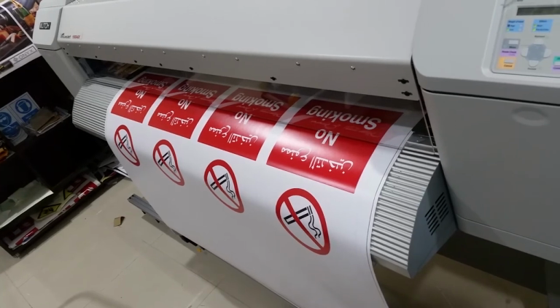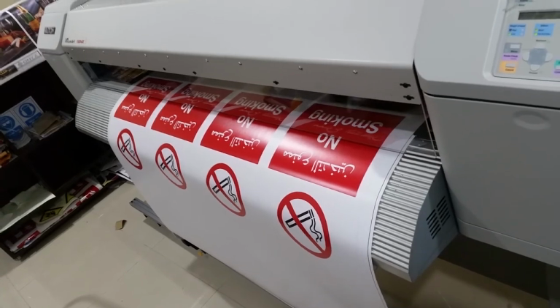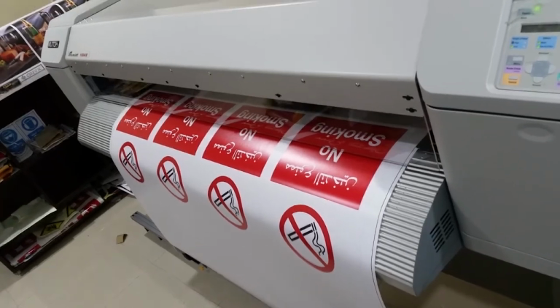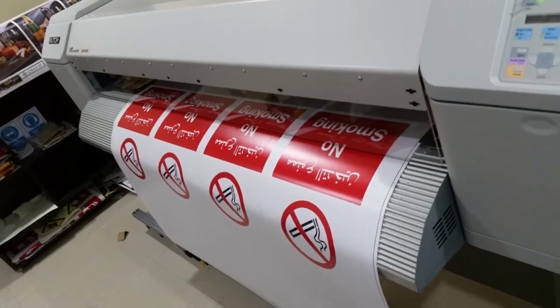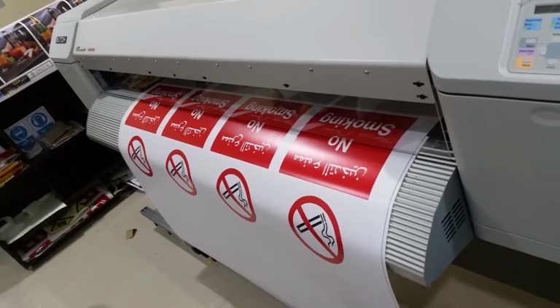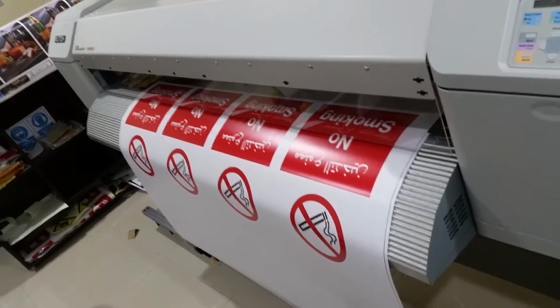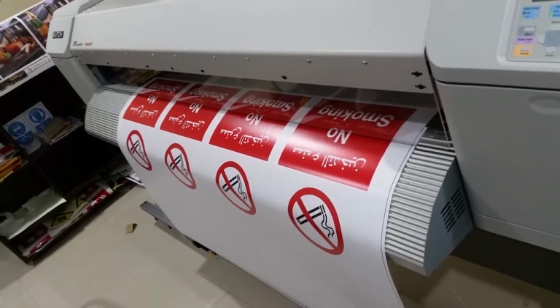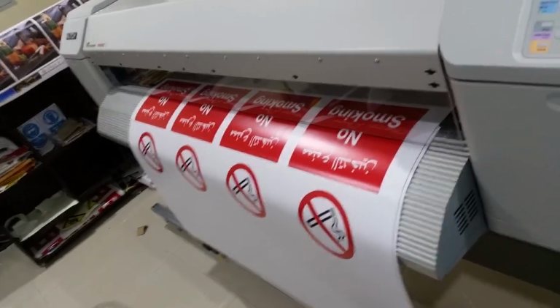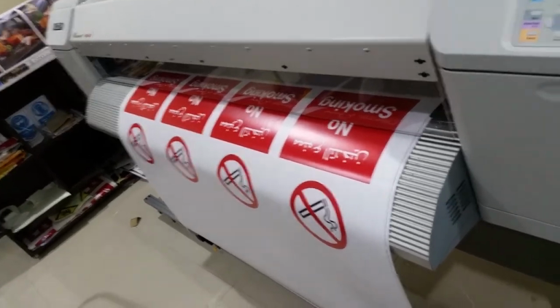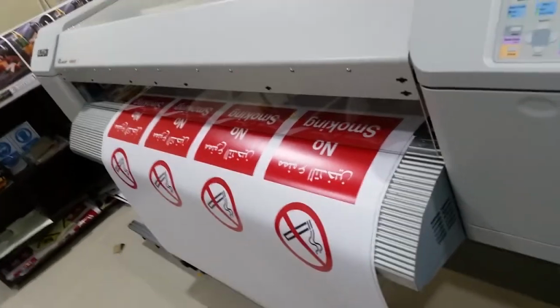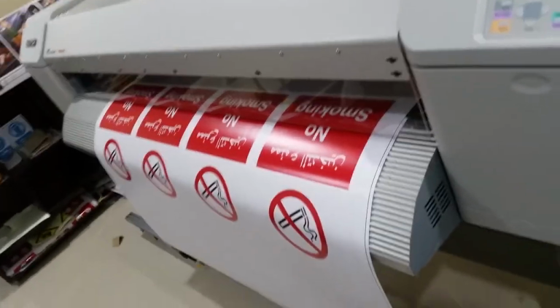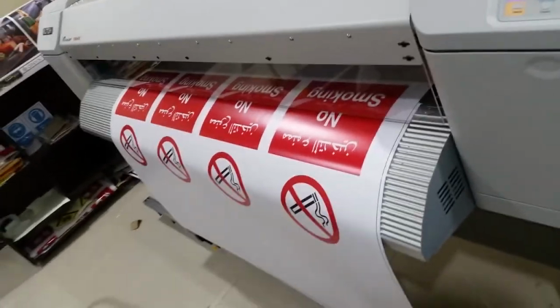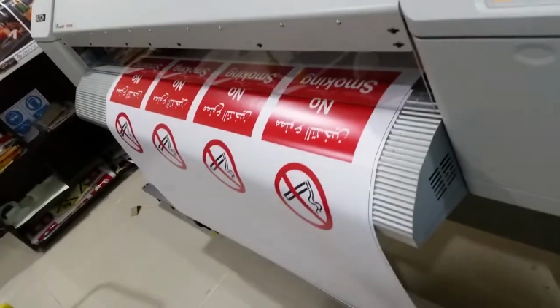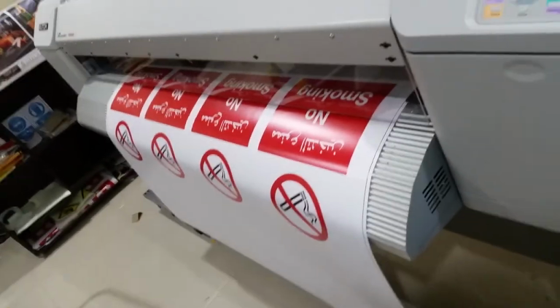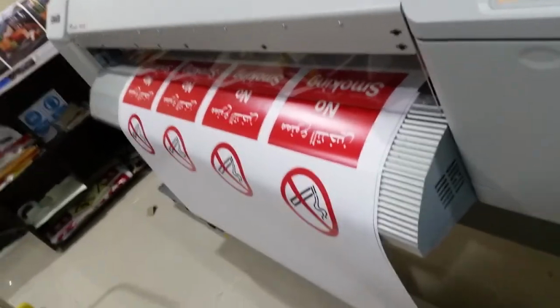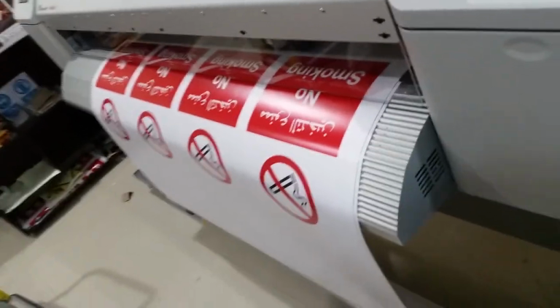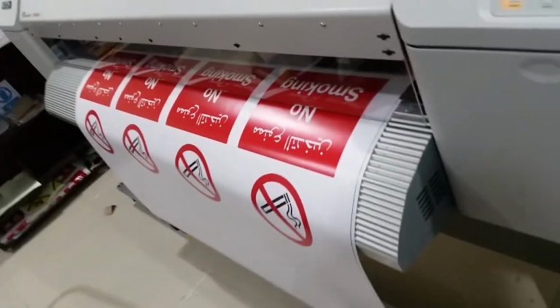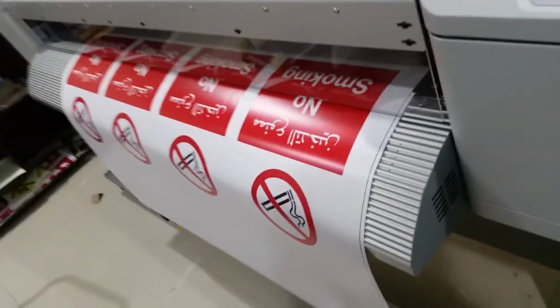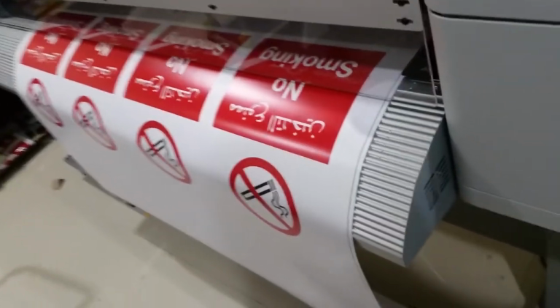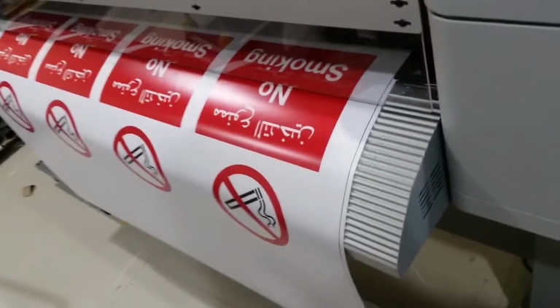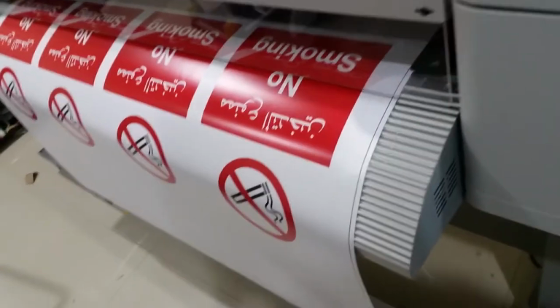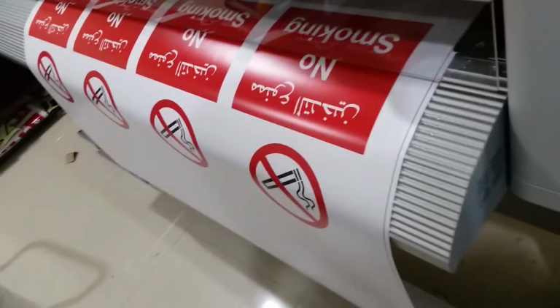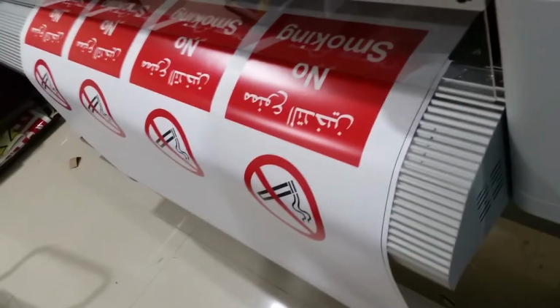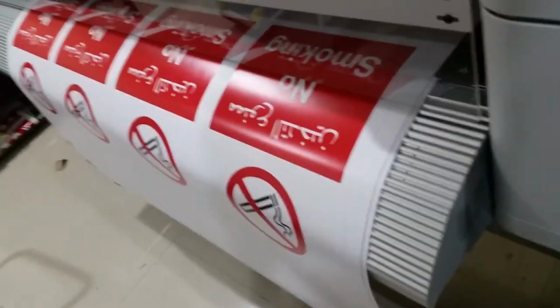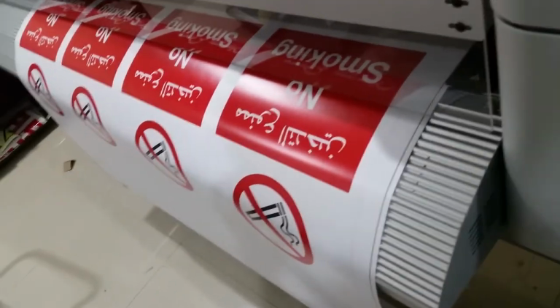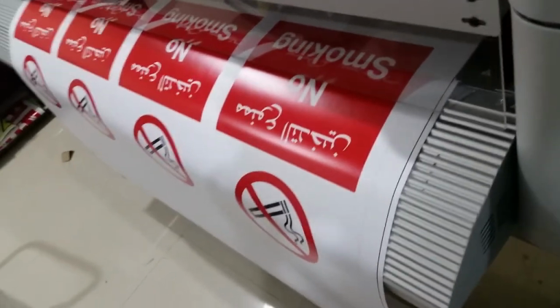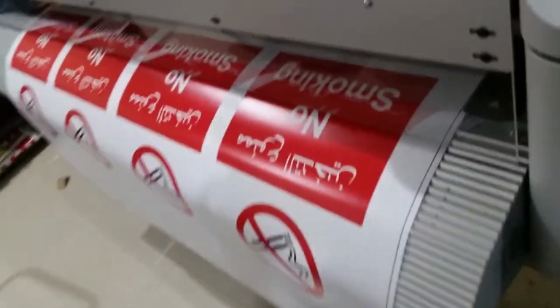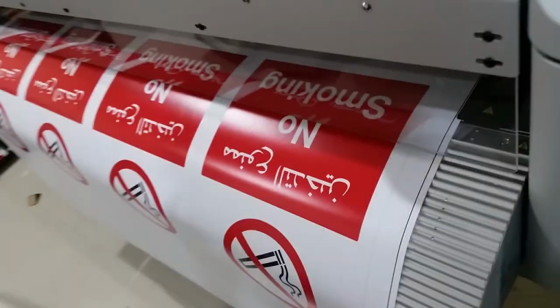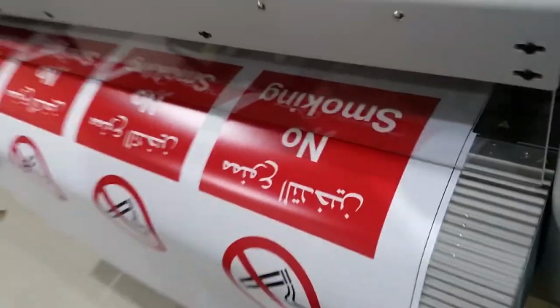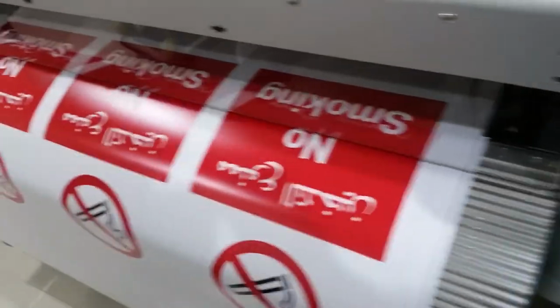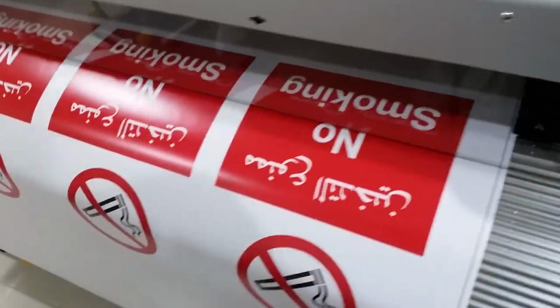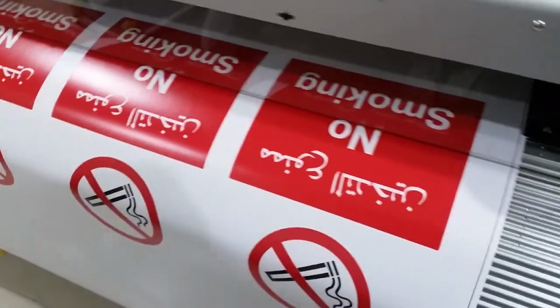After printing, we mount on after UV coating or UV lamination — we coat.